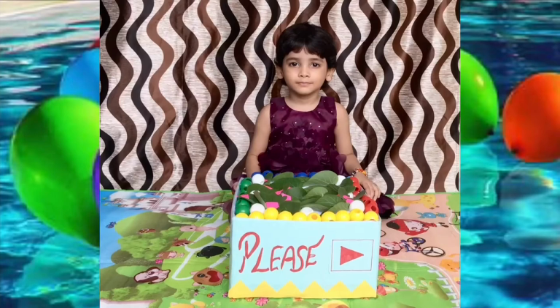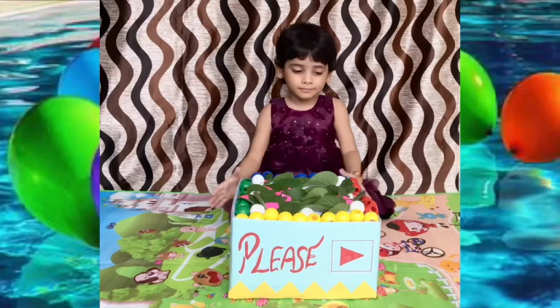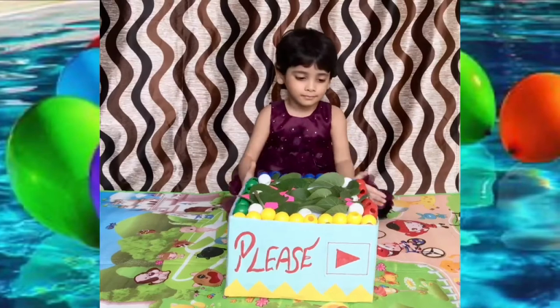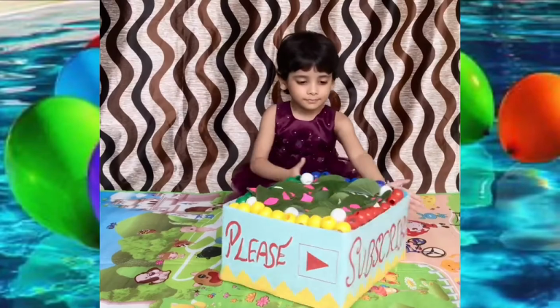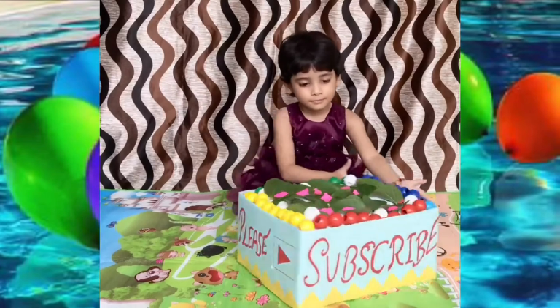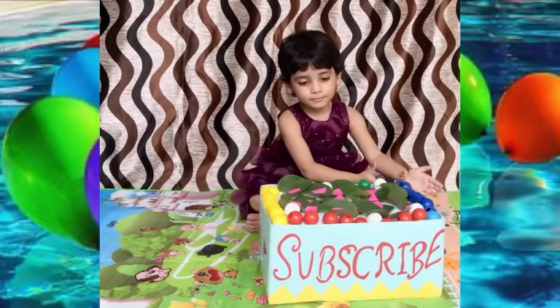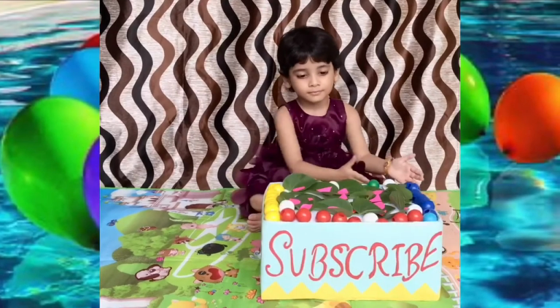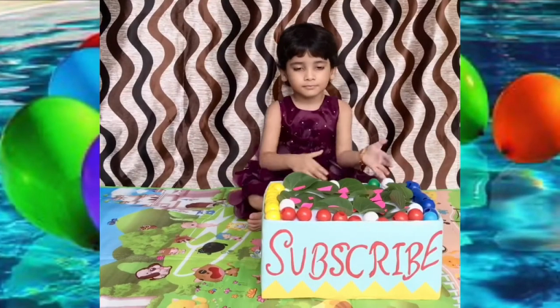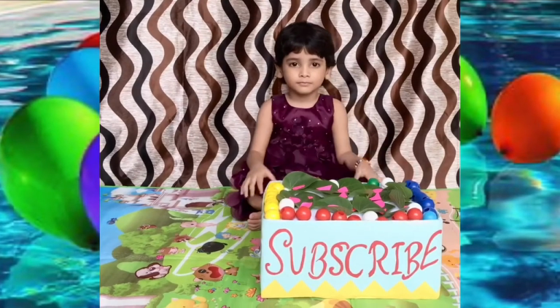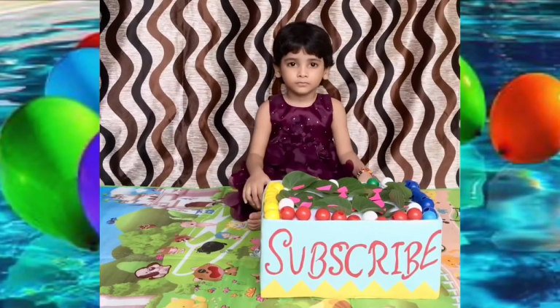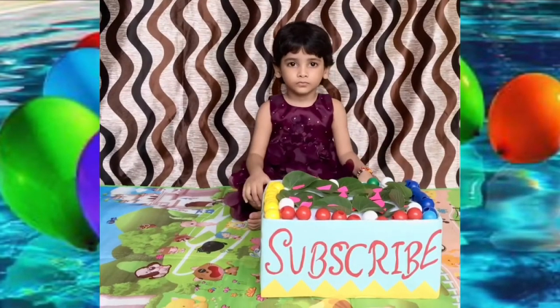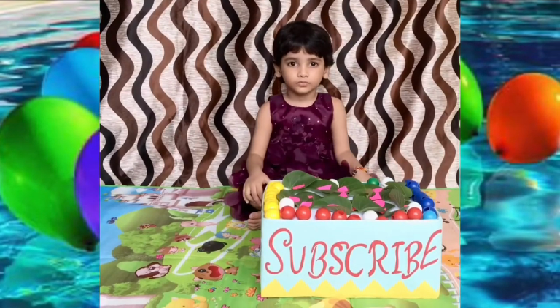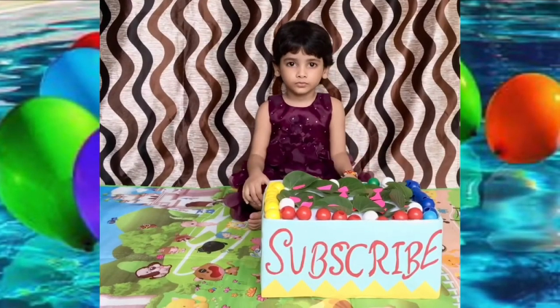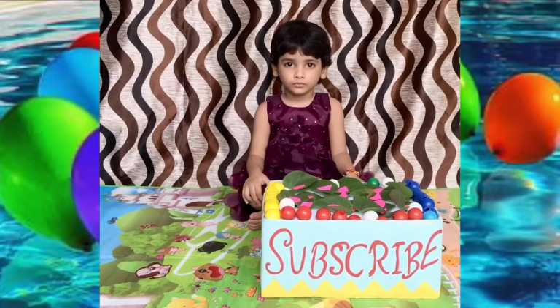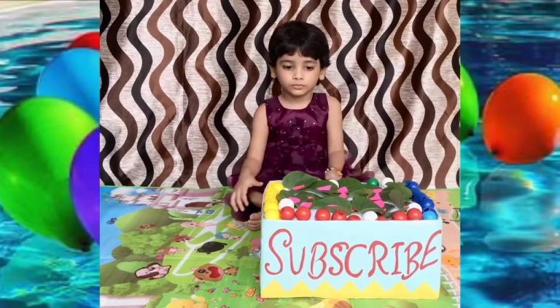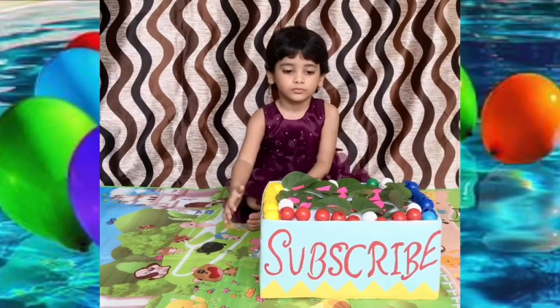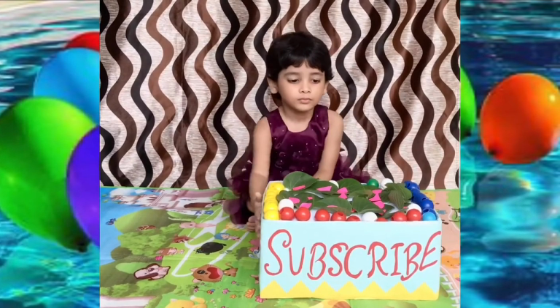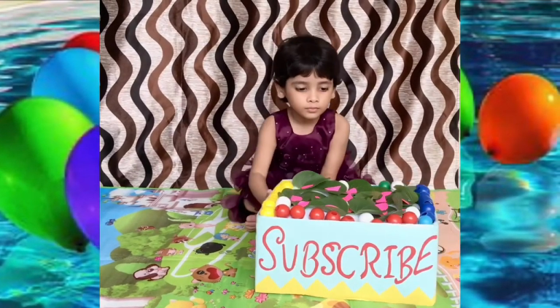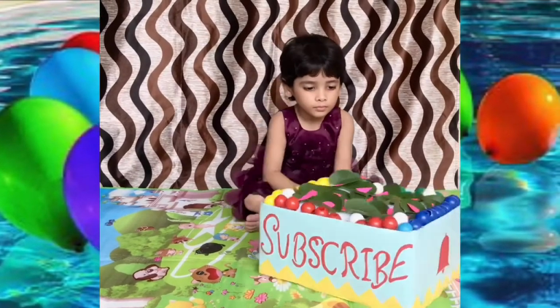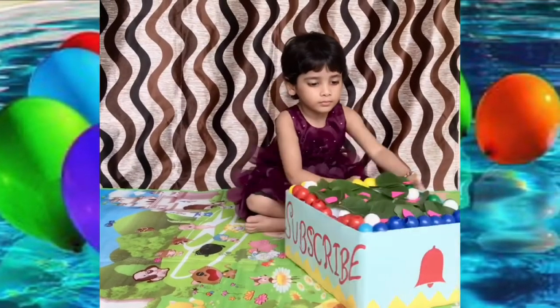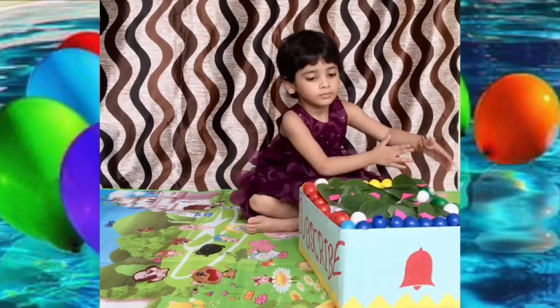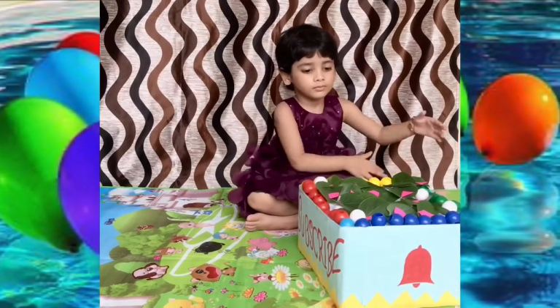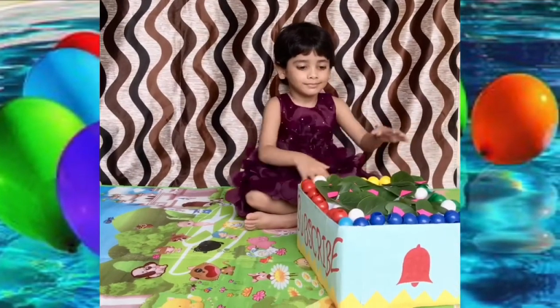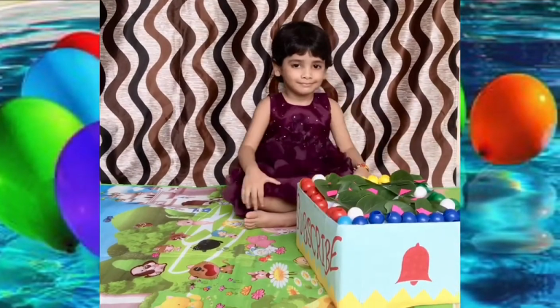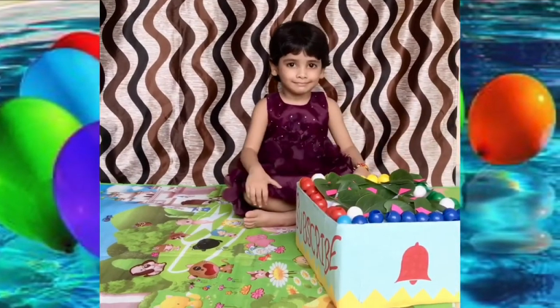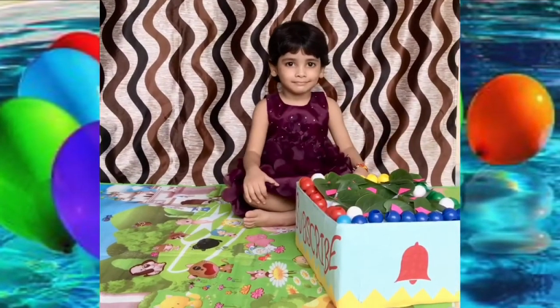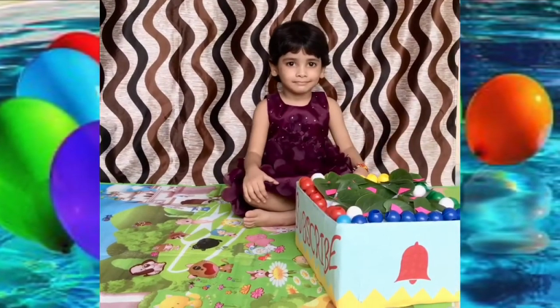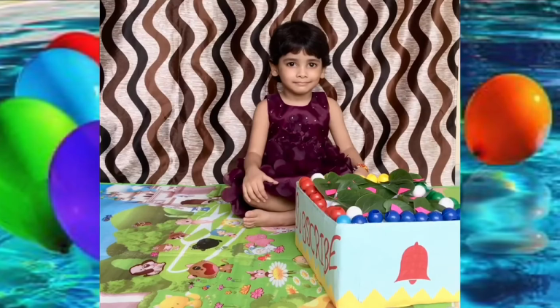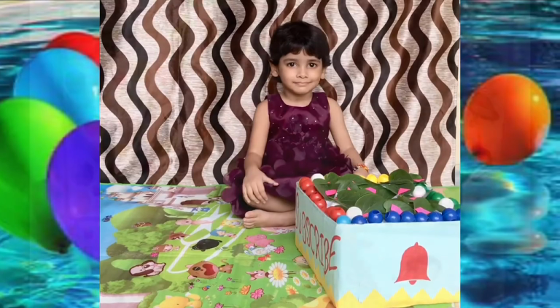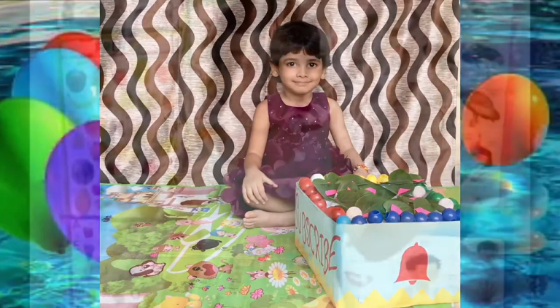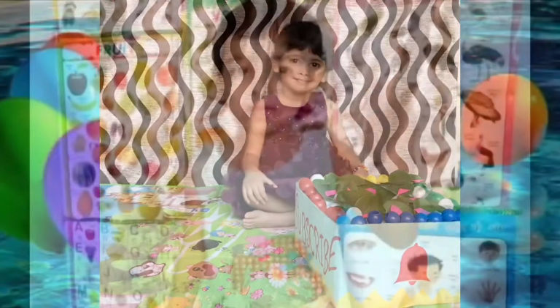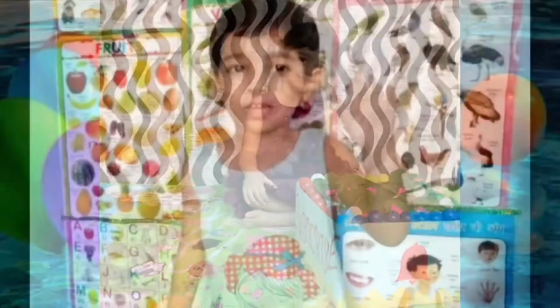Please subscribe and hit the bell button. Hi friends!